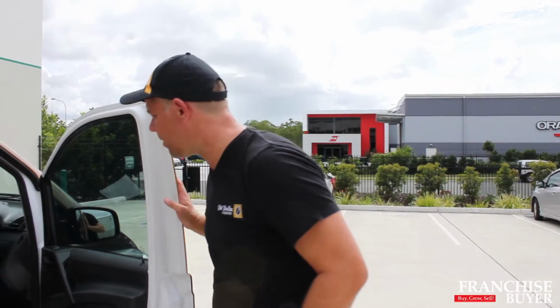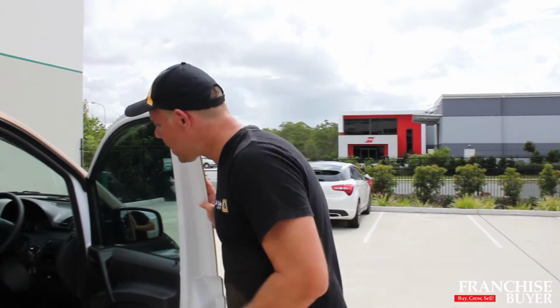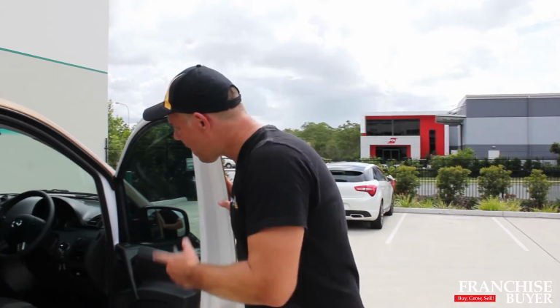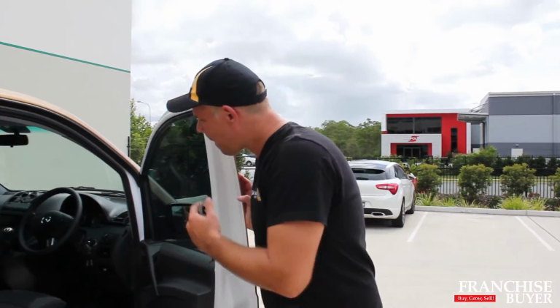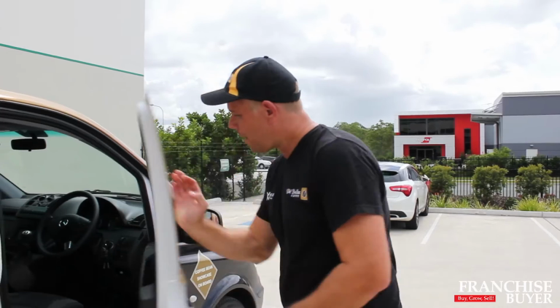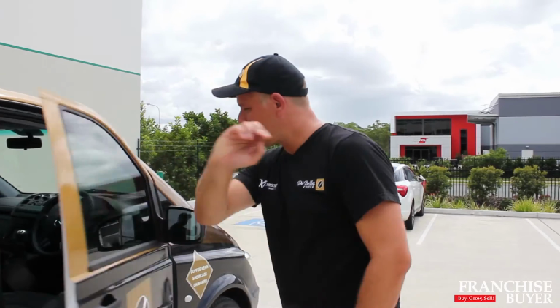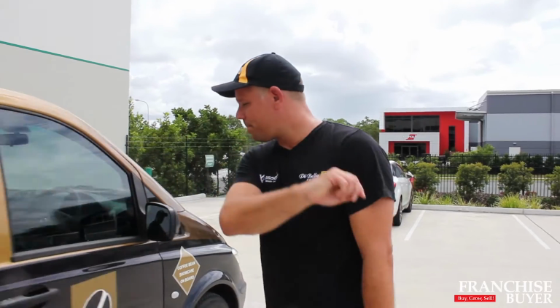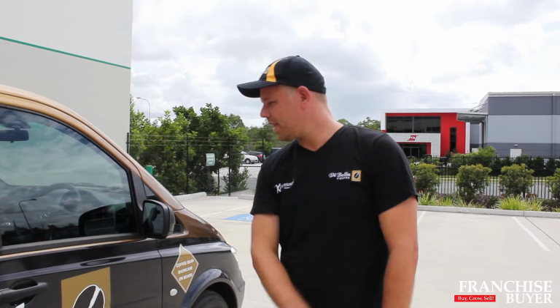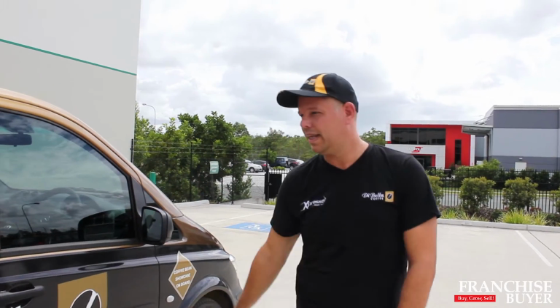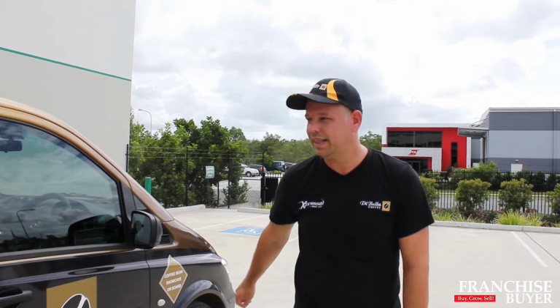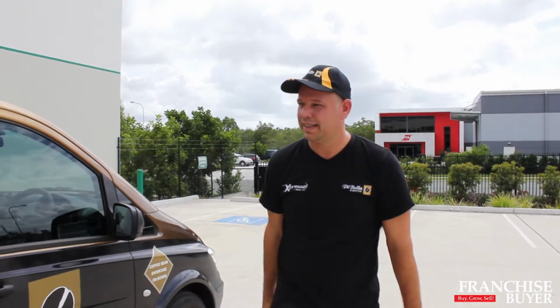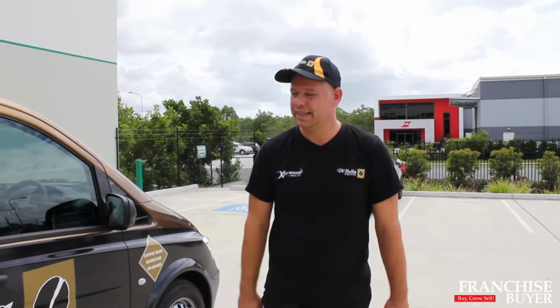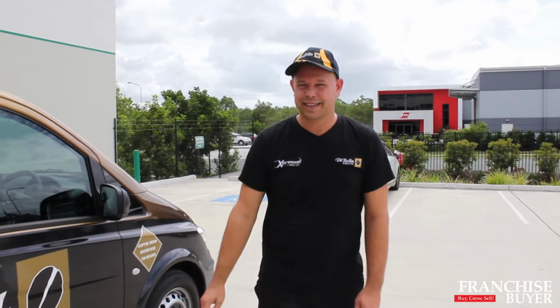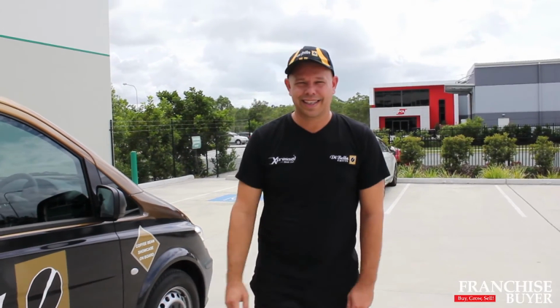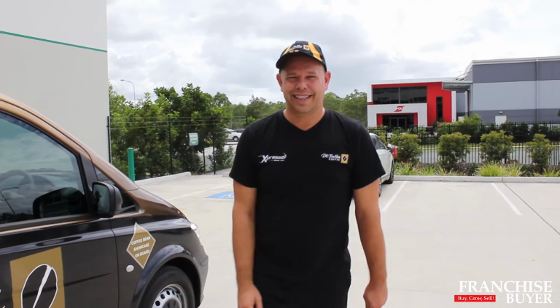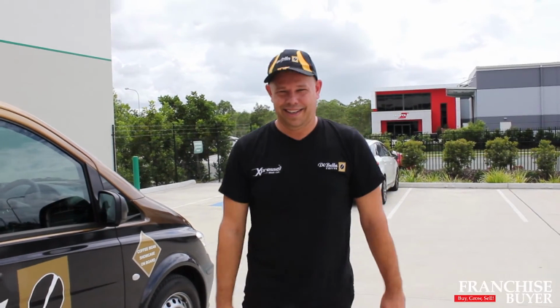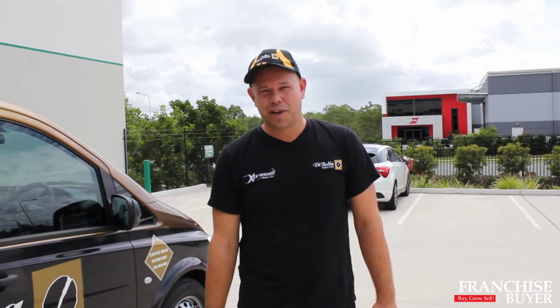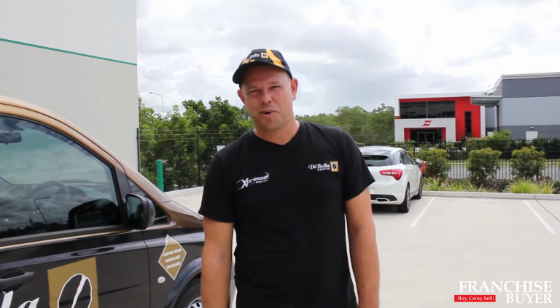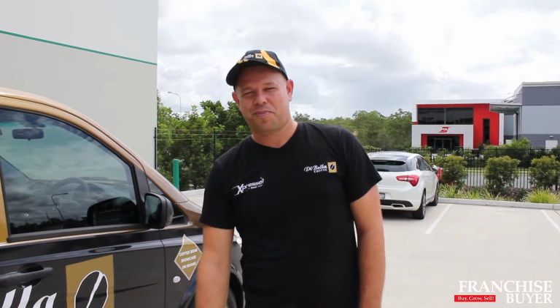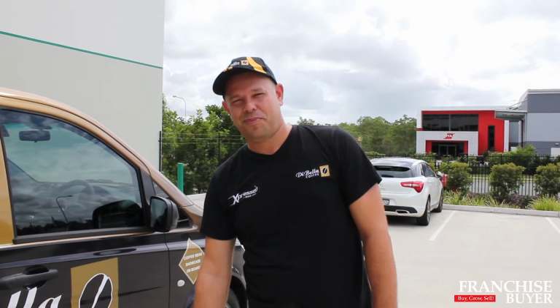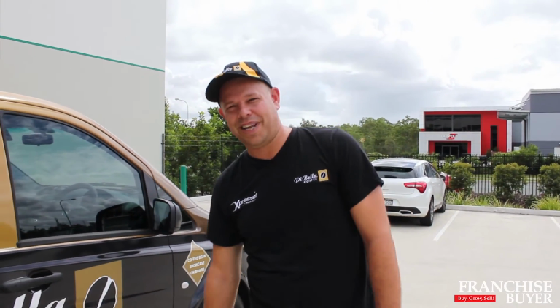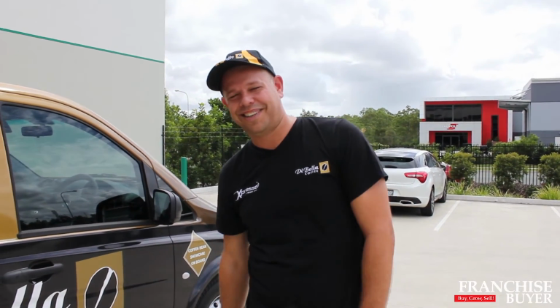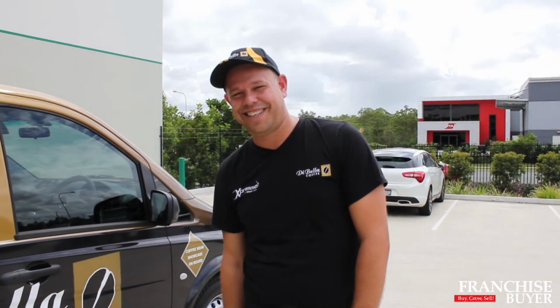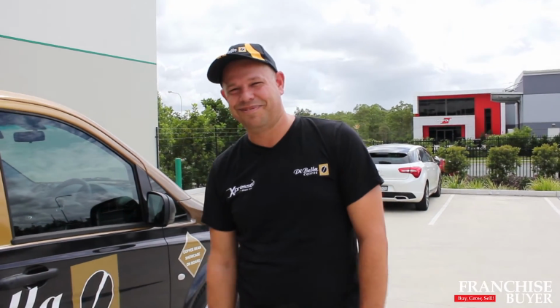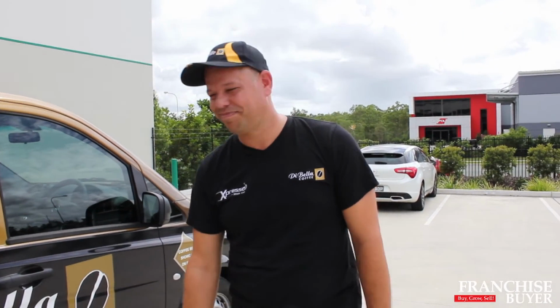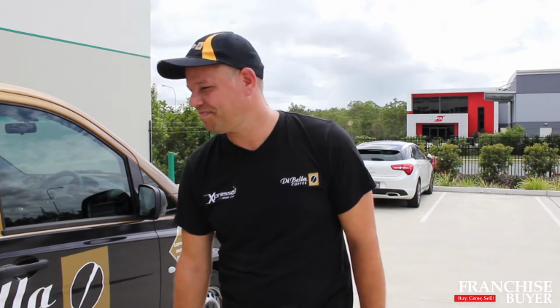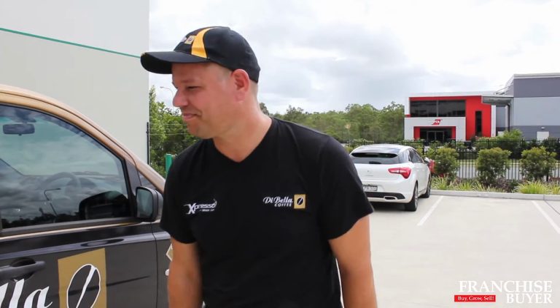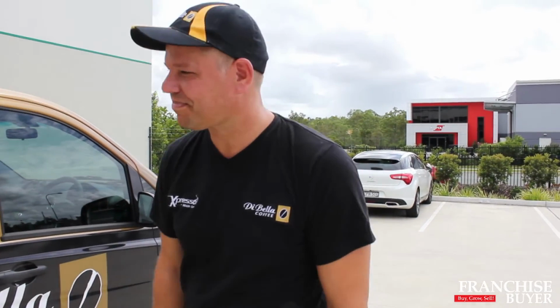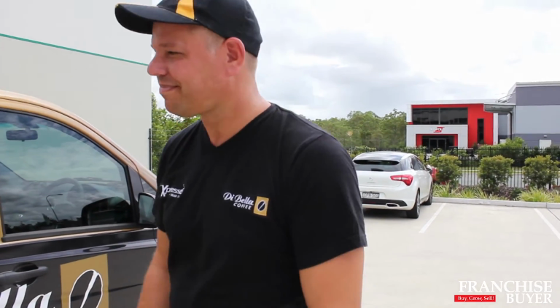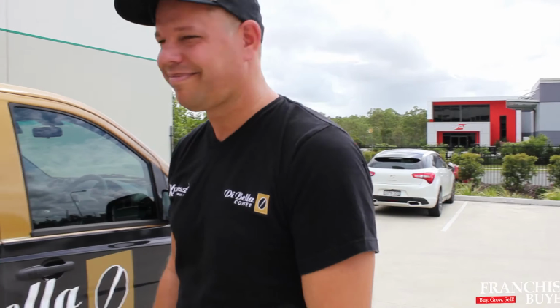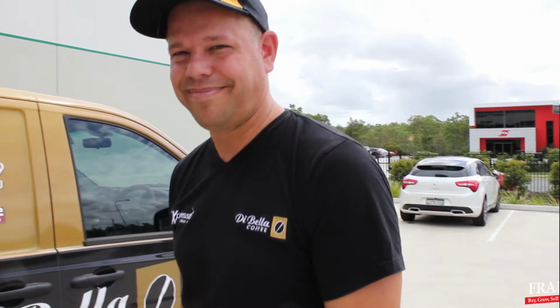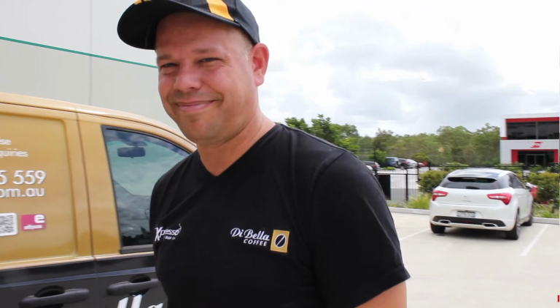Jonathan Payne of Espresso Mobile Cafe, thanks for taking us on a bit of a tour. That's Glenn again from Franchise Buyer.